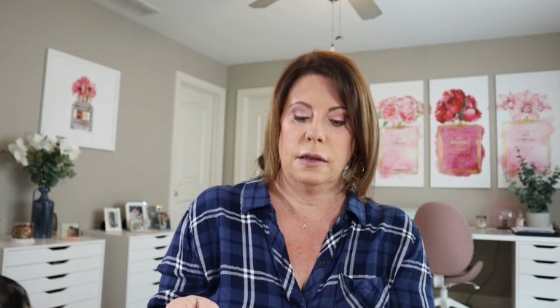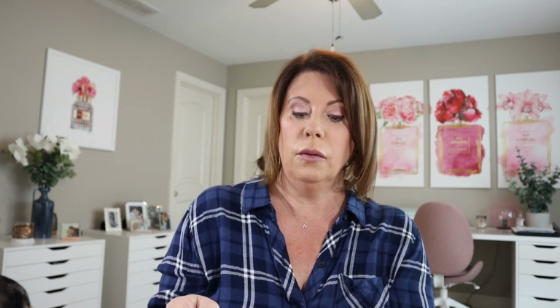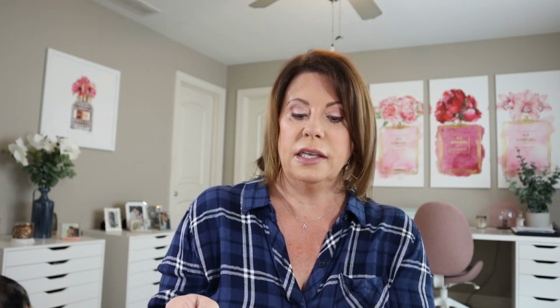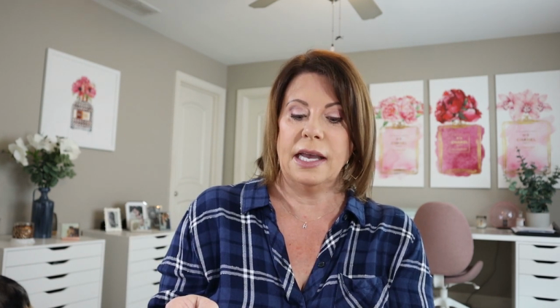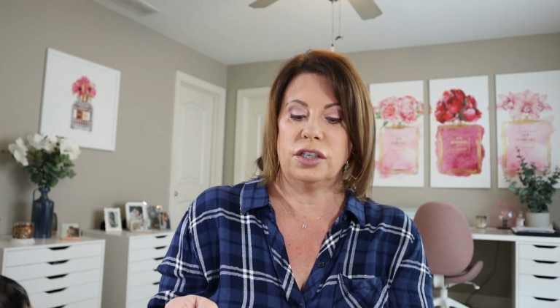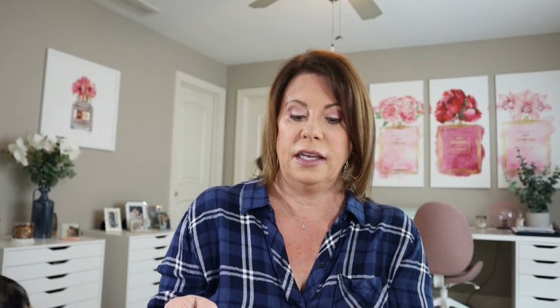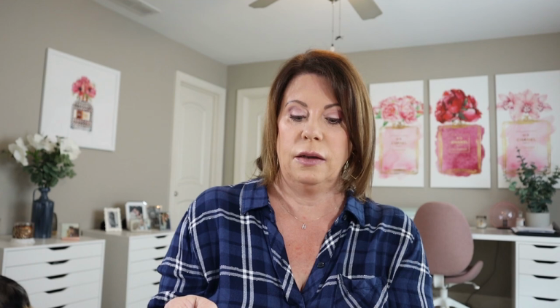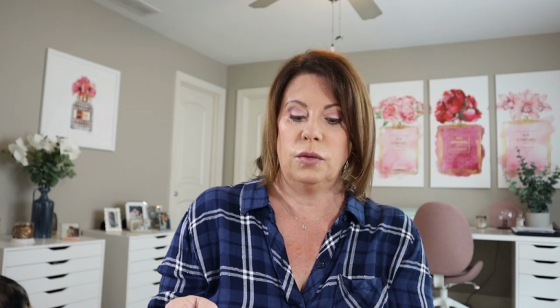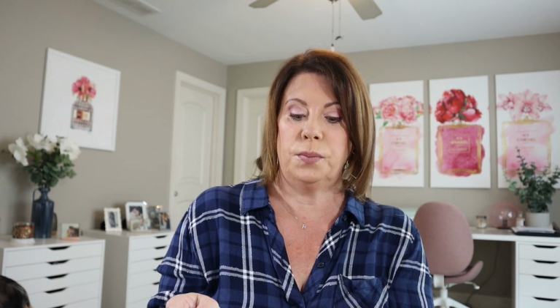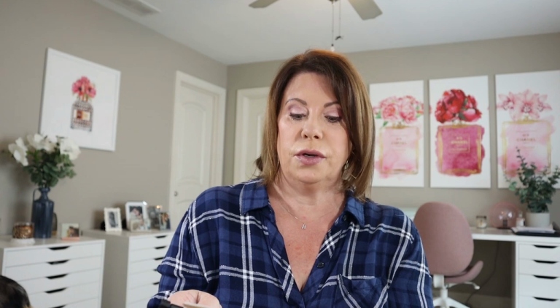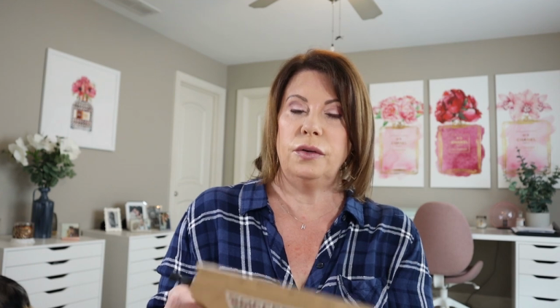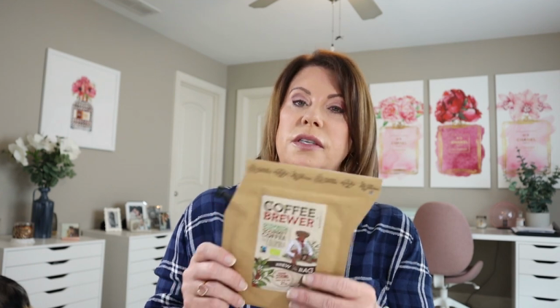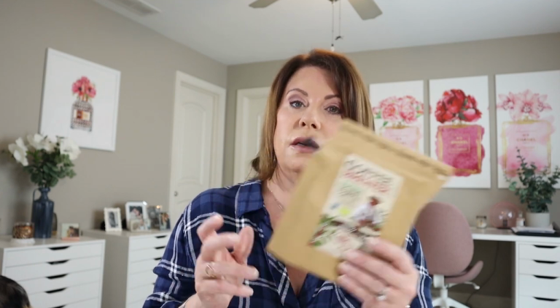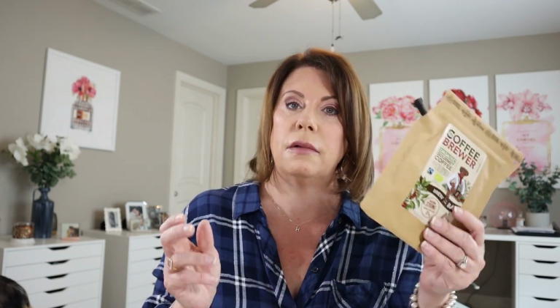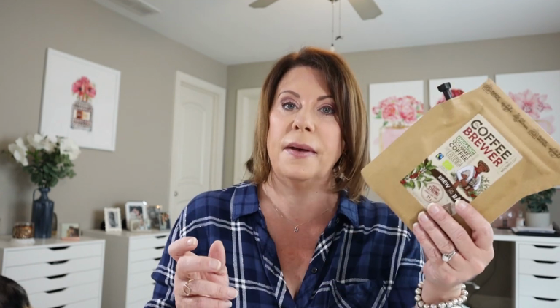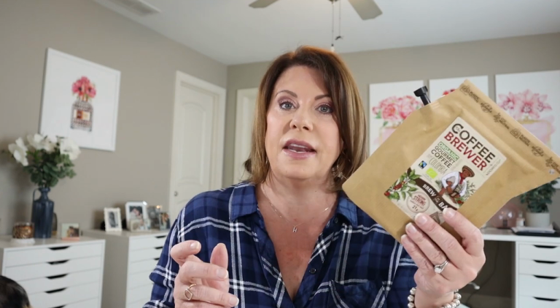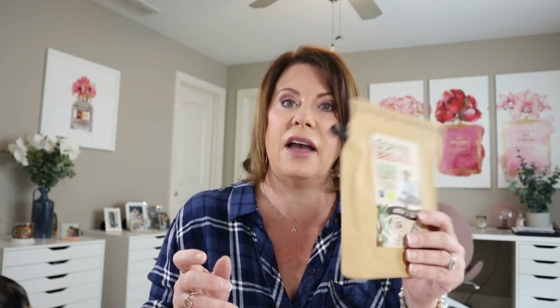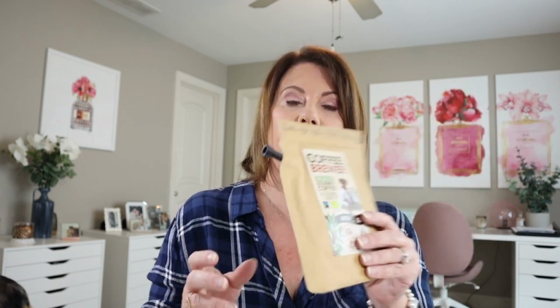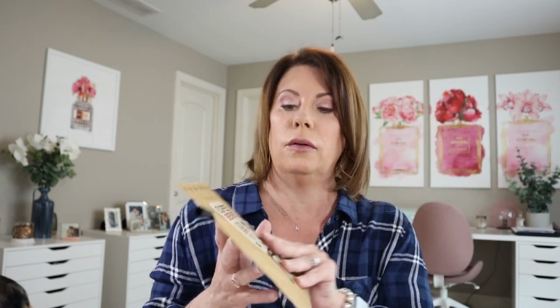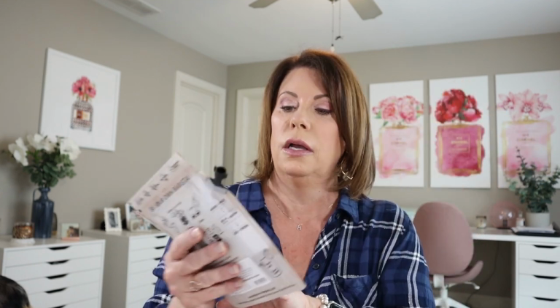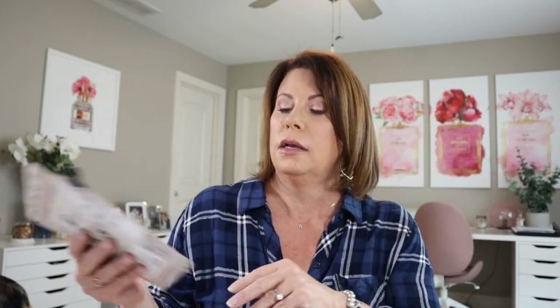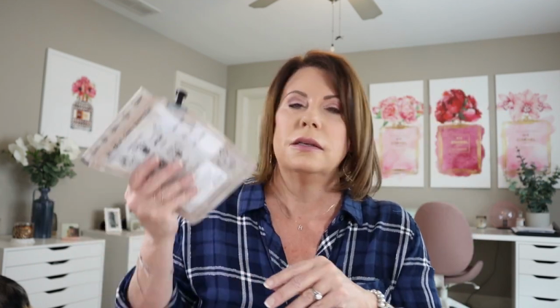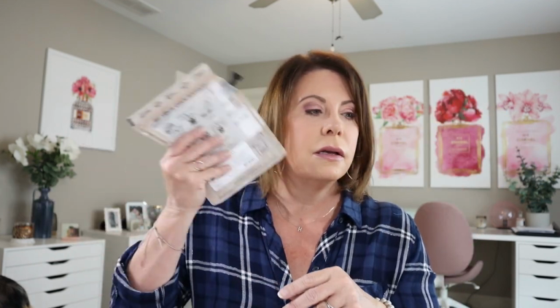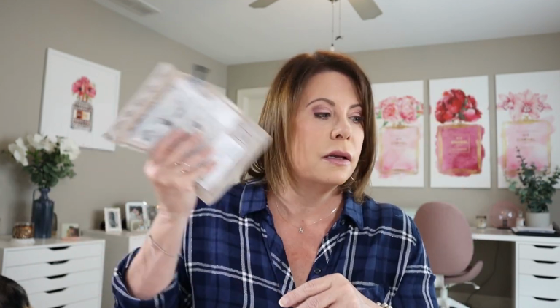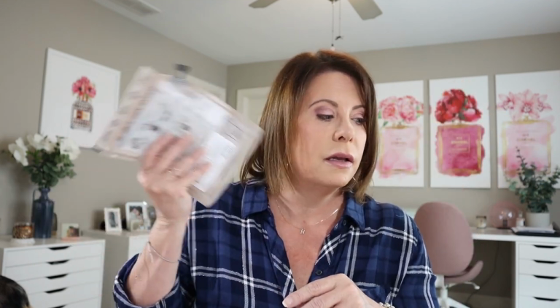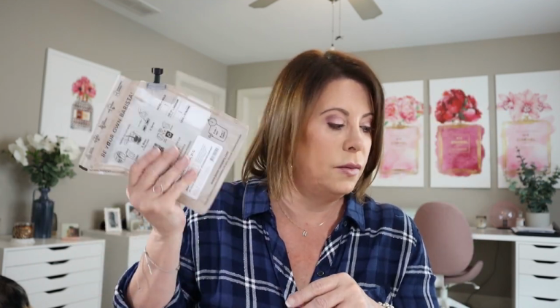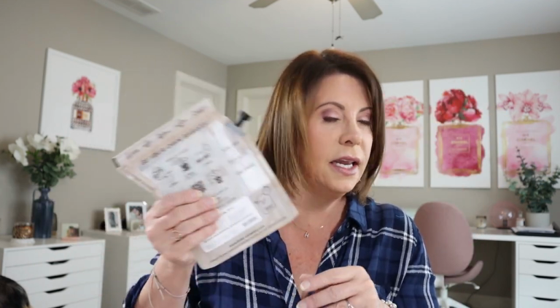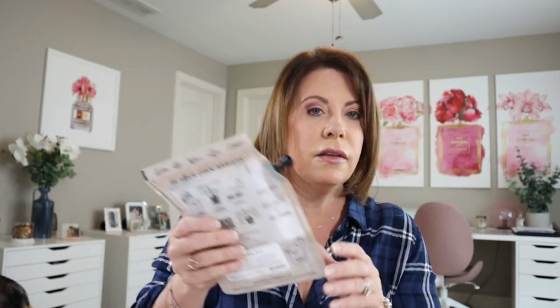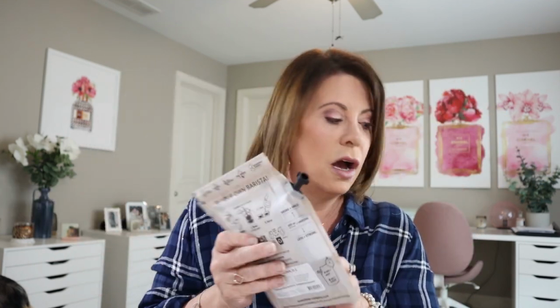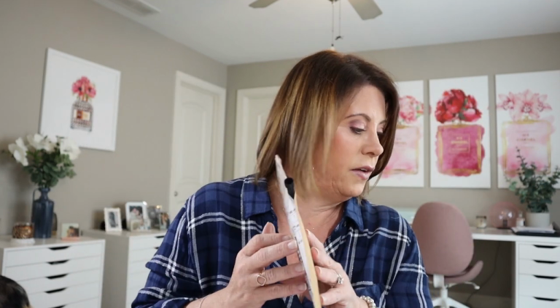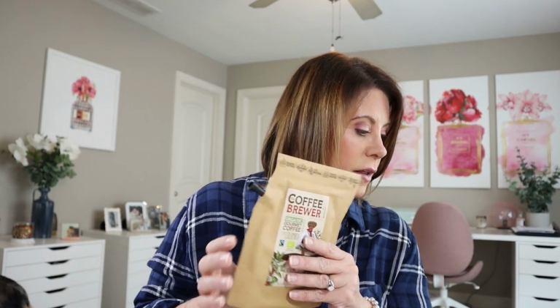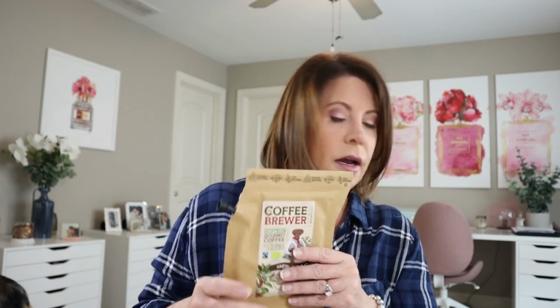This was actually produced about a month and a half ago. You can hear the coffee in there.